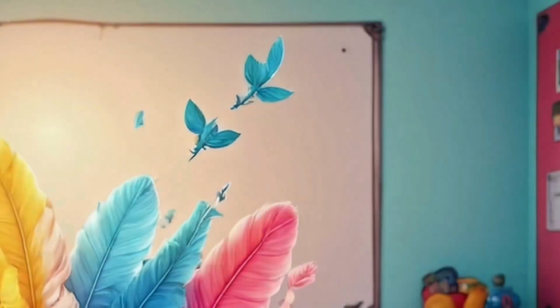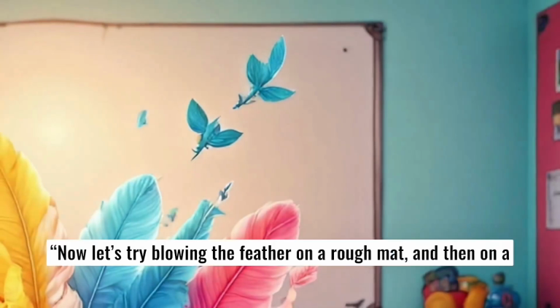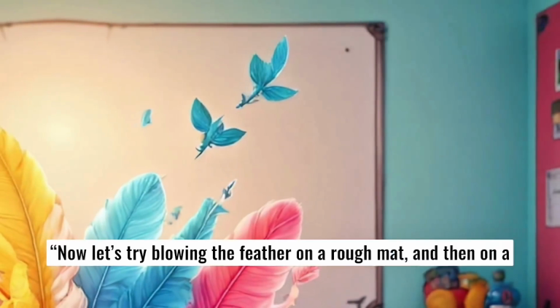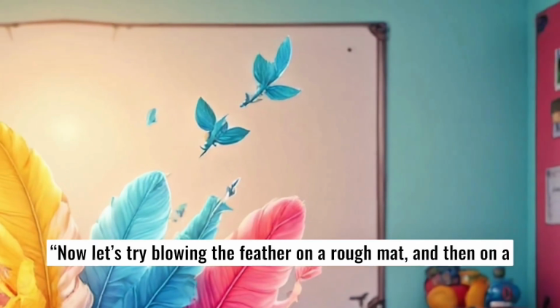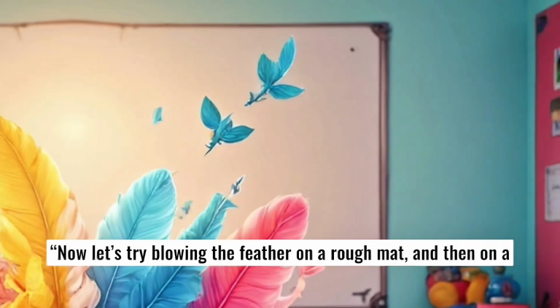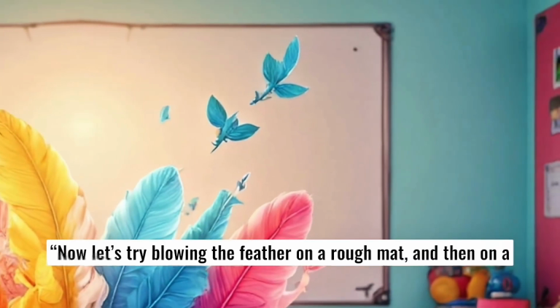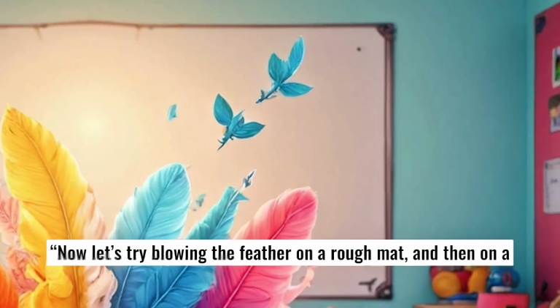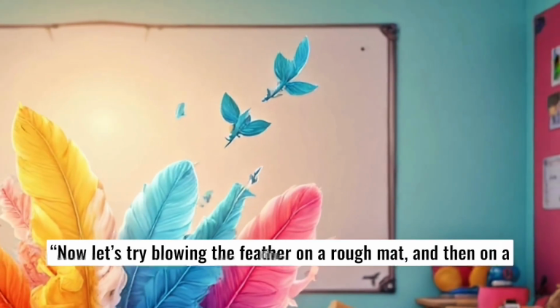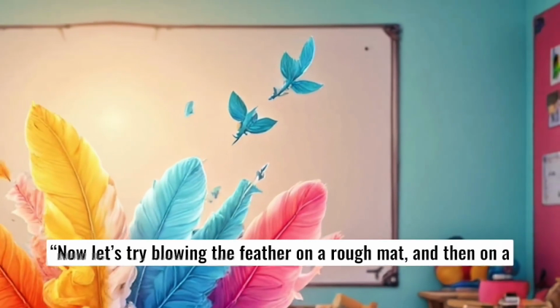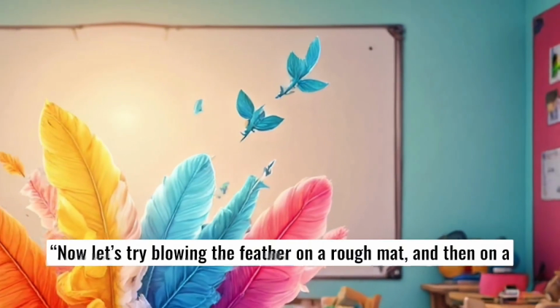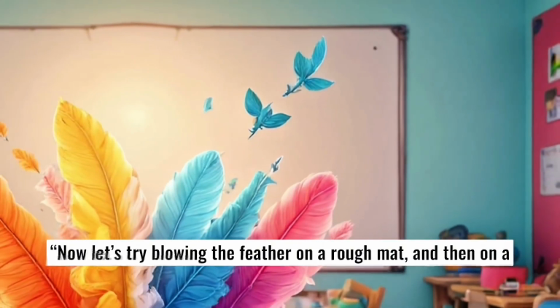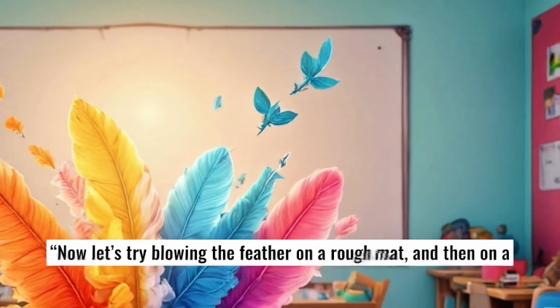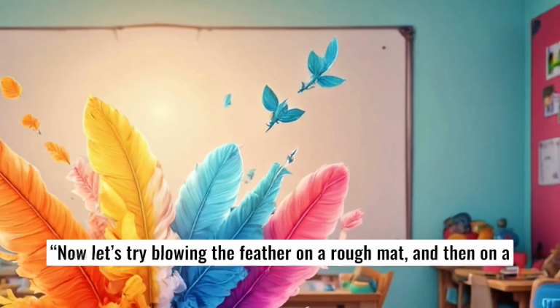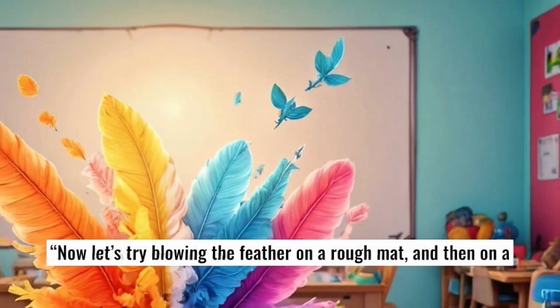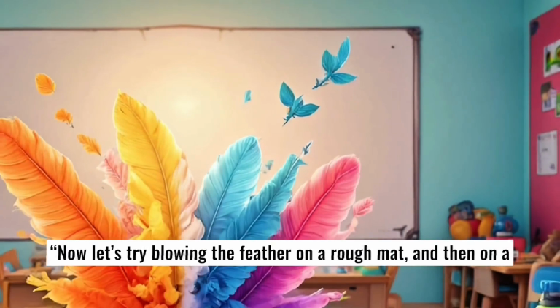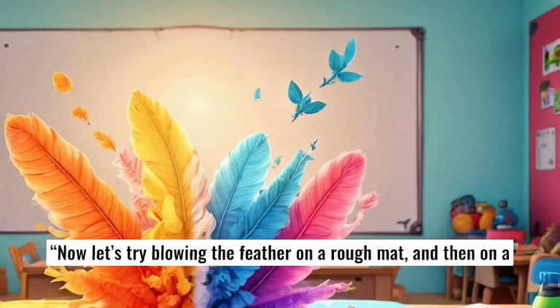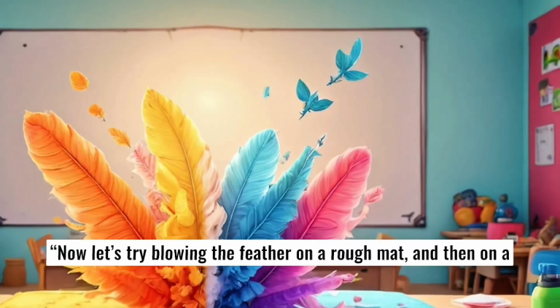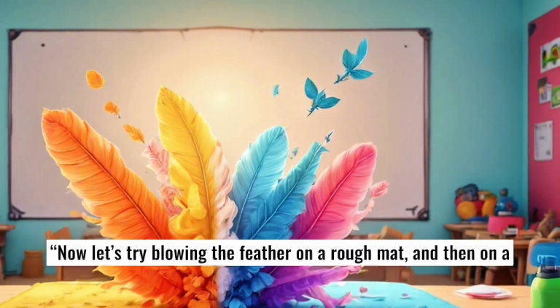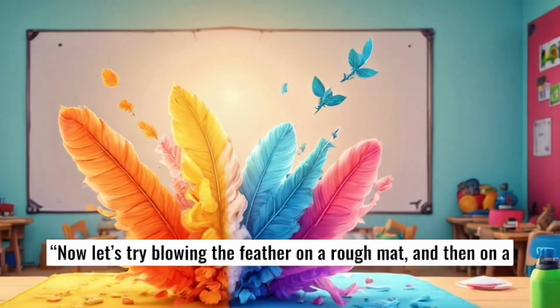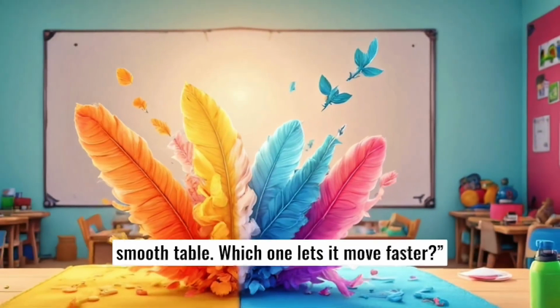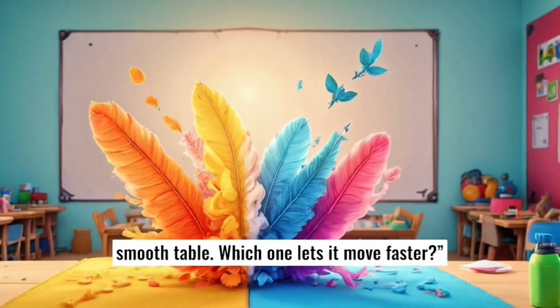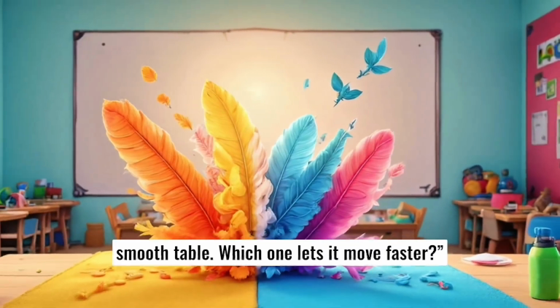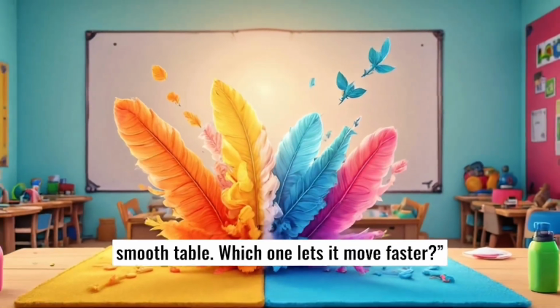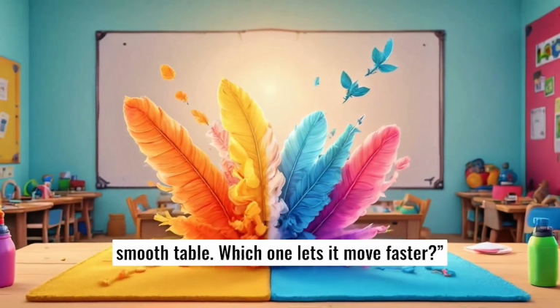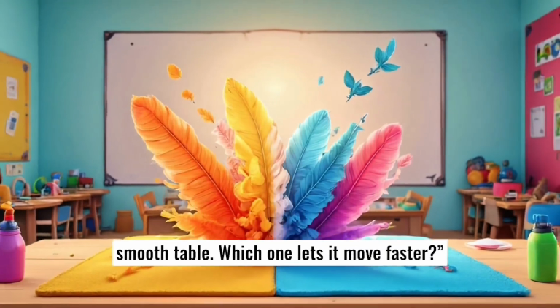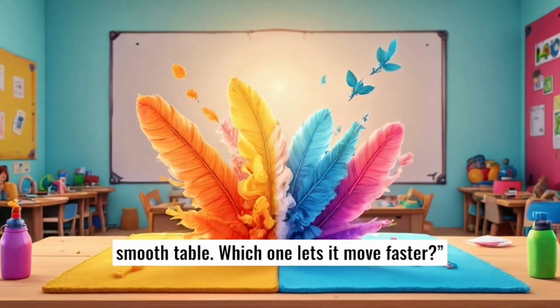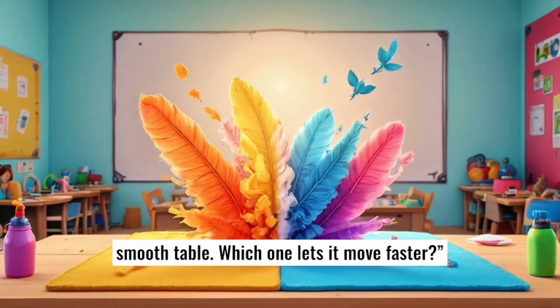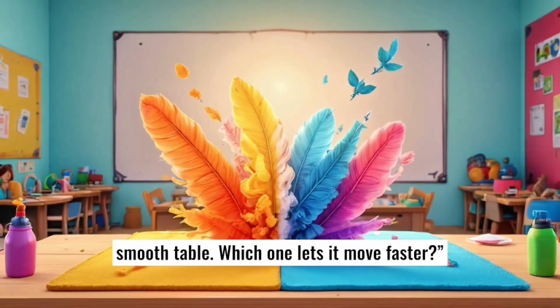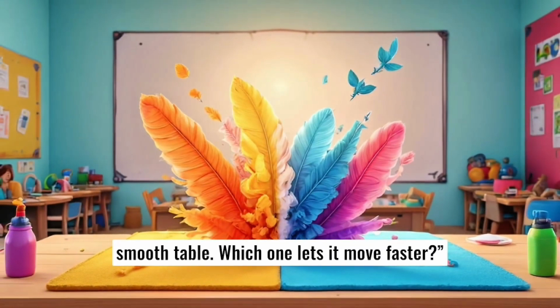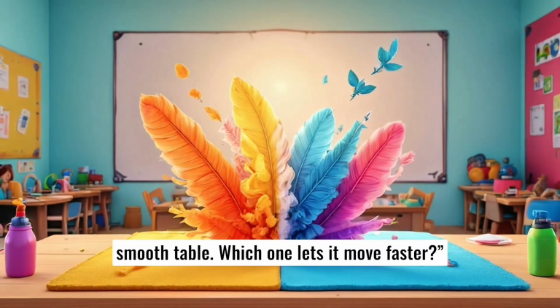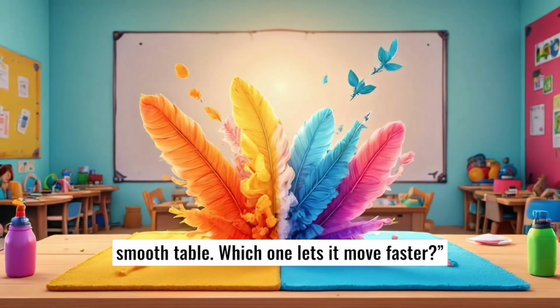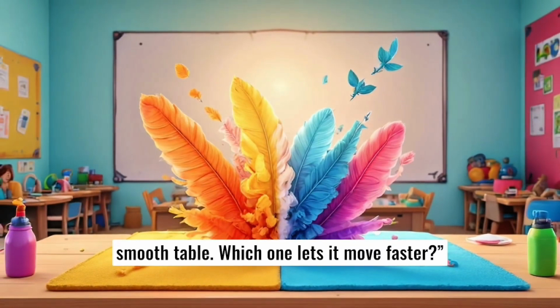Now, let's try blowing the feather on a rough mat and then on a smooth table. Which one lets it move faster?